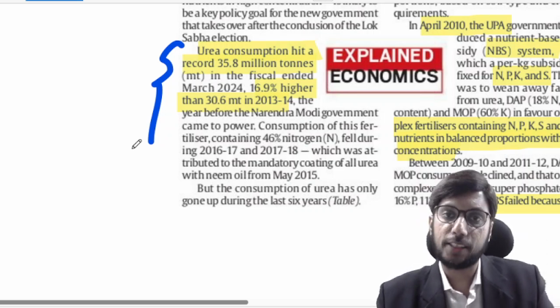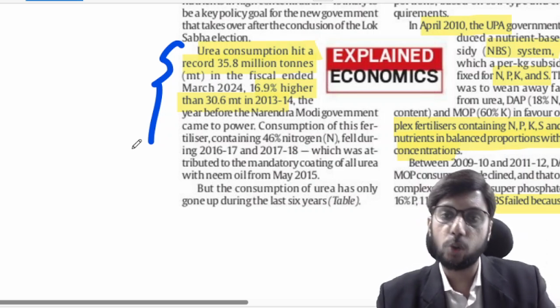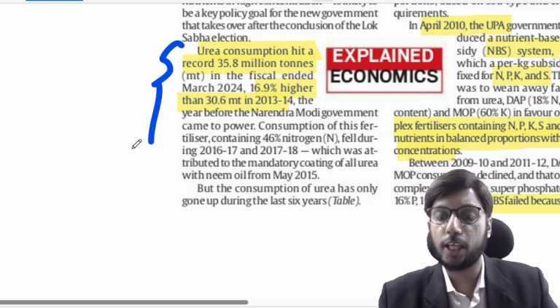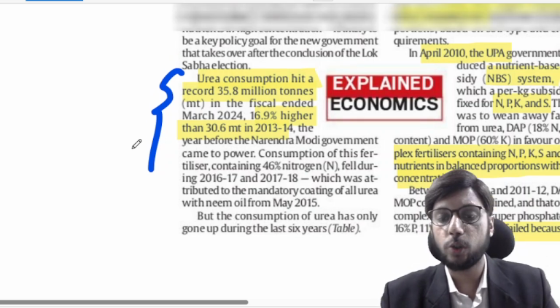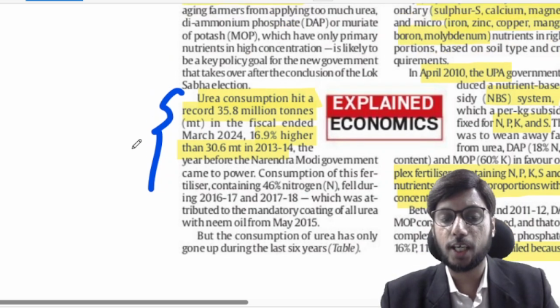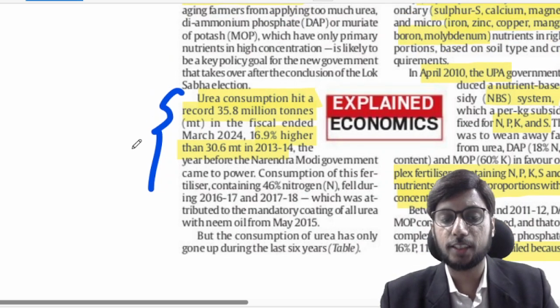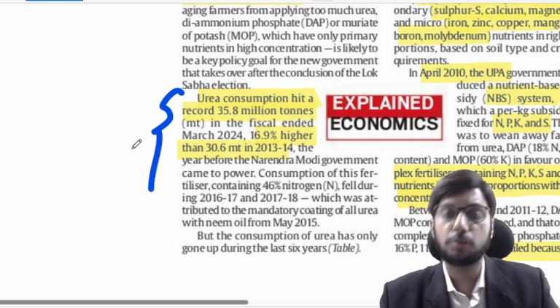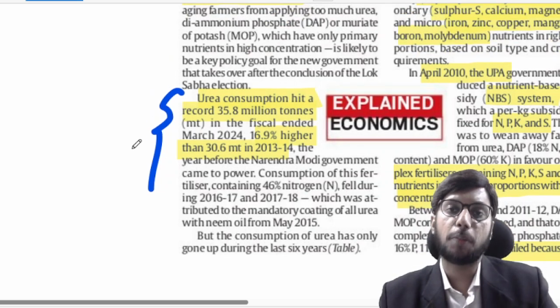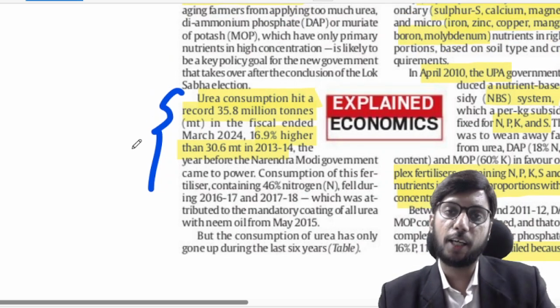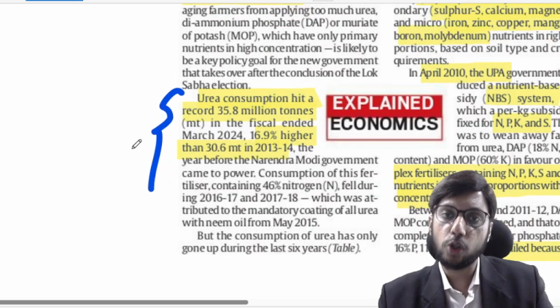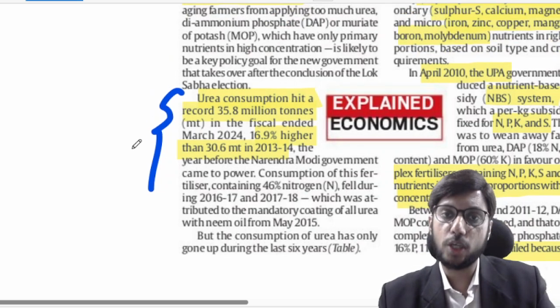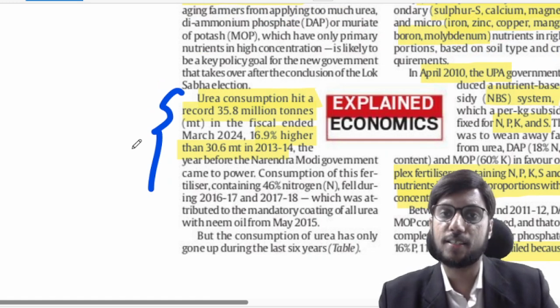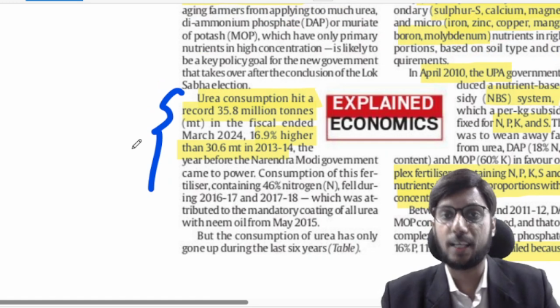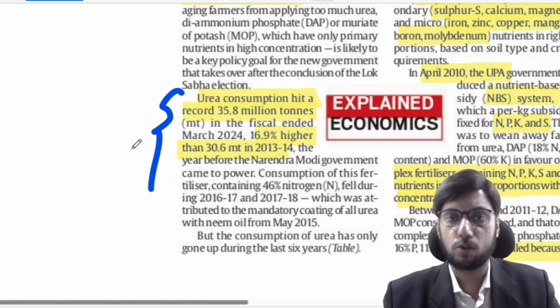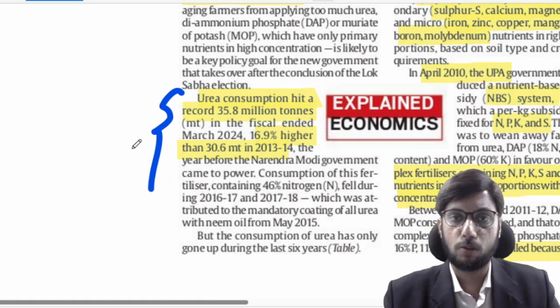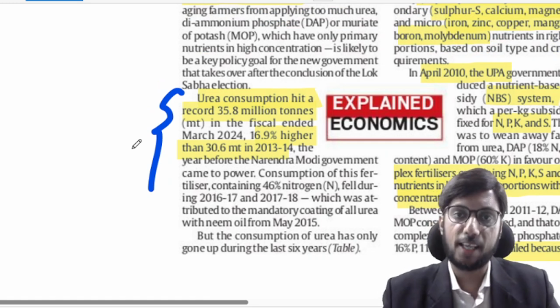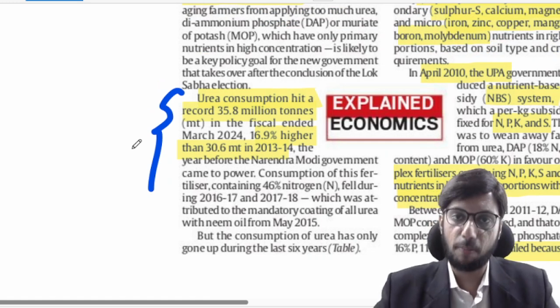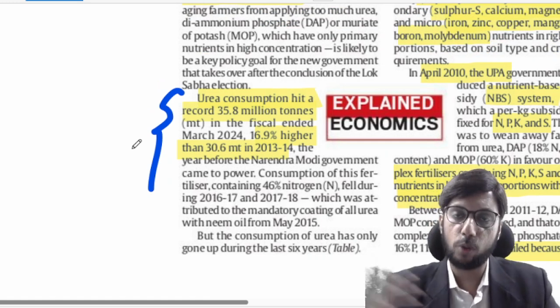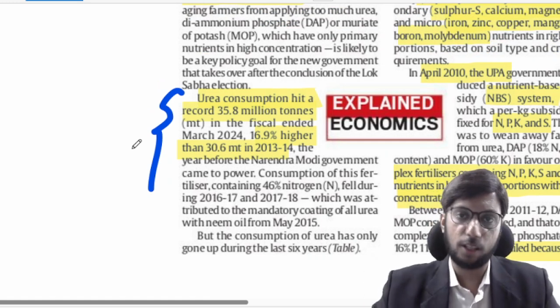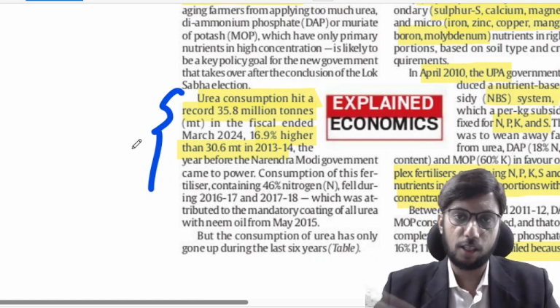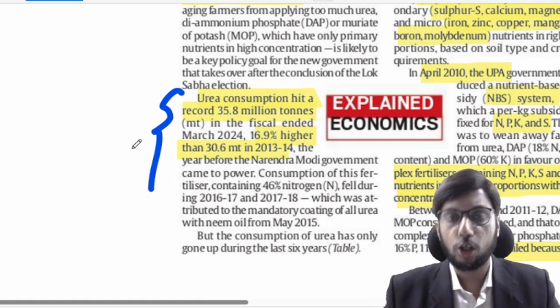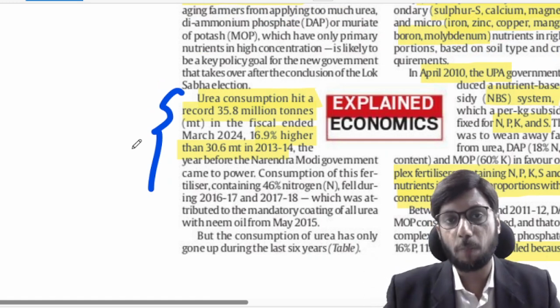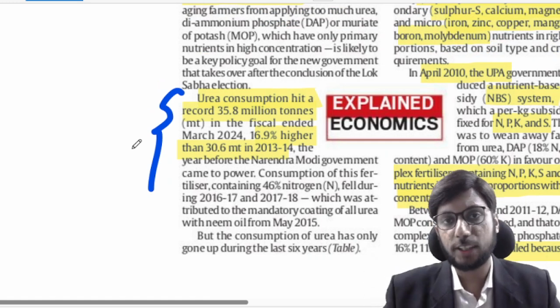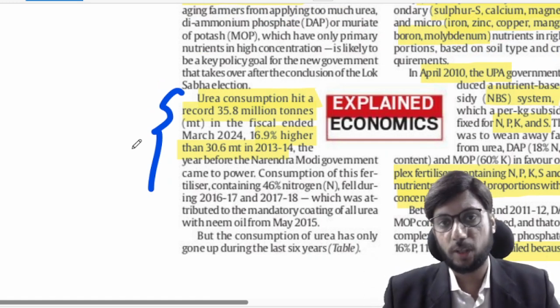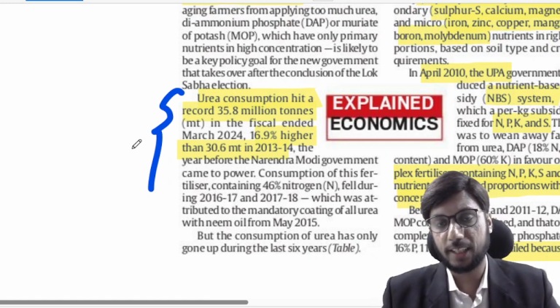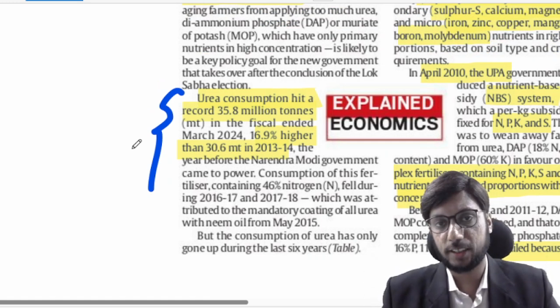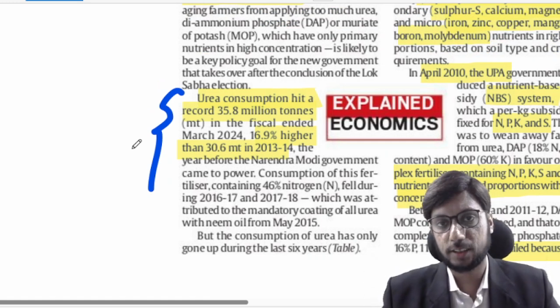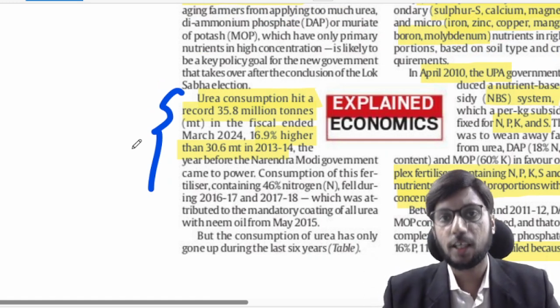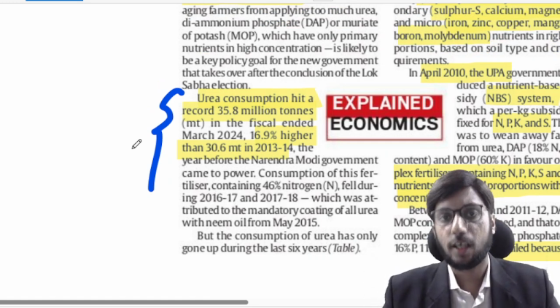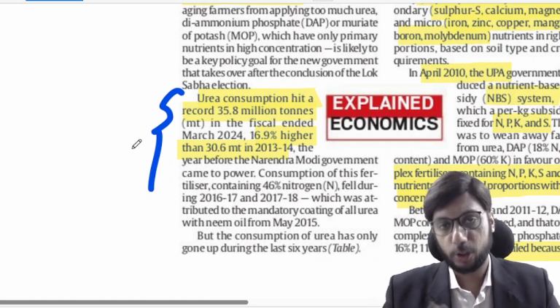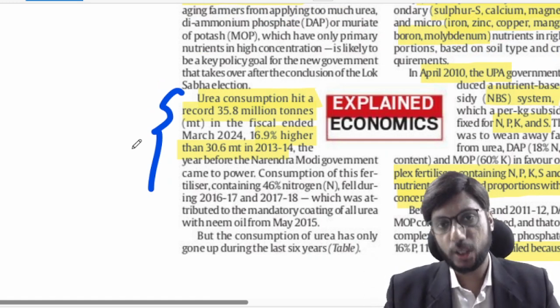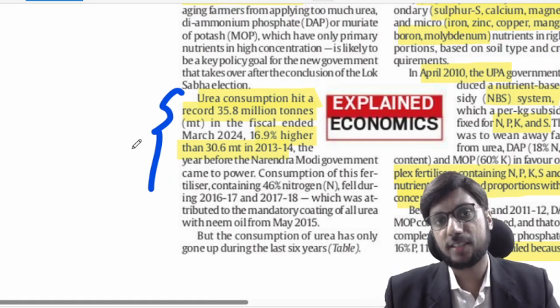Why is urea consumption increasing? As compared to other complex fertilizers, urea is cheaper and therefore more preferred by farmers.